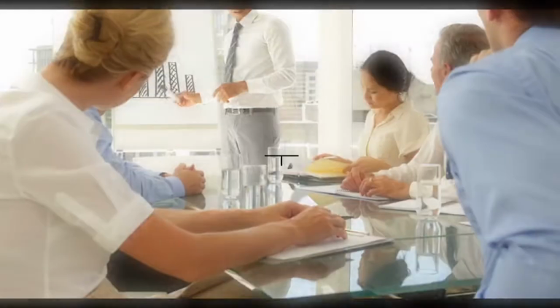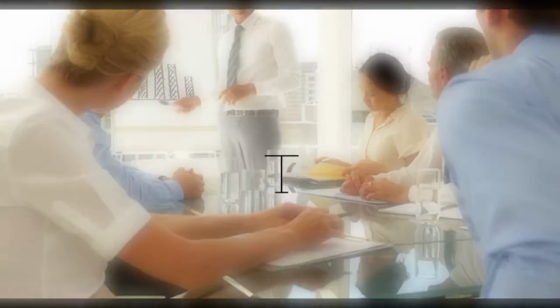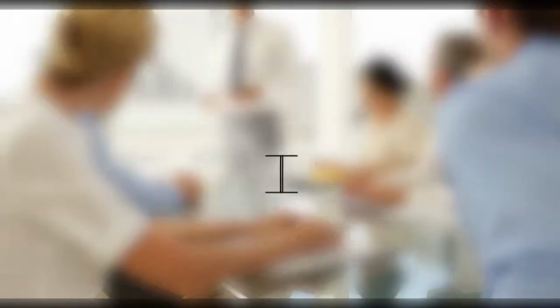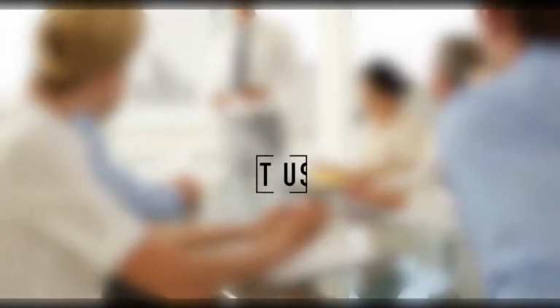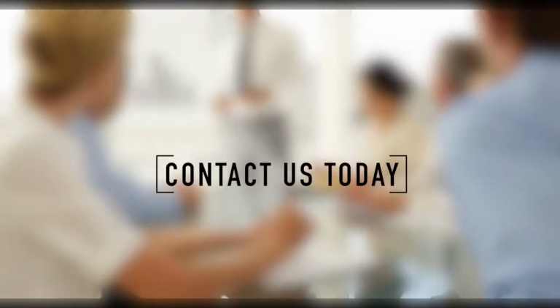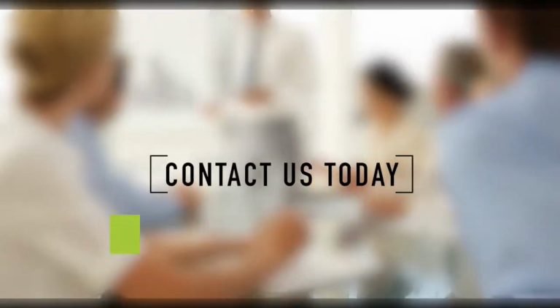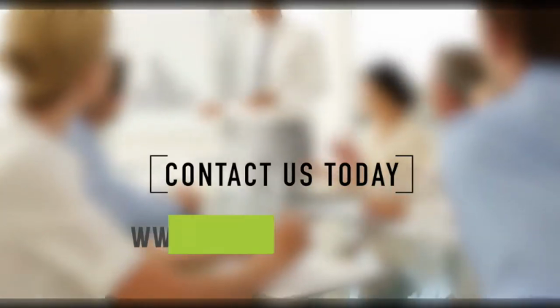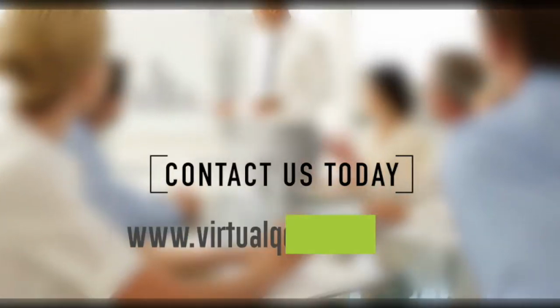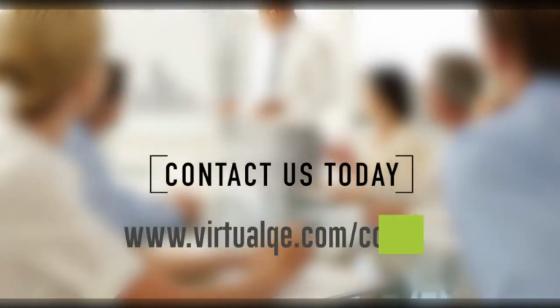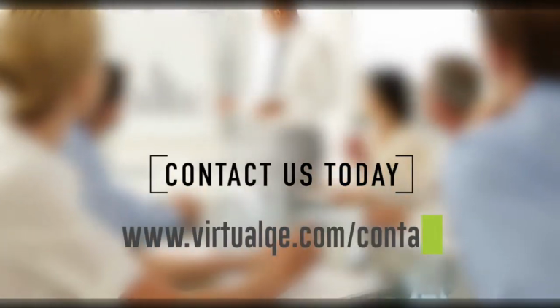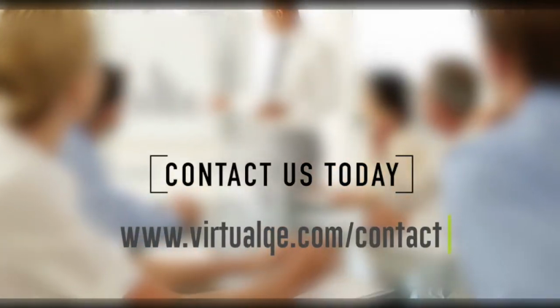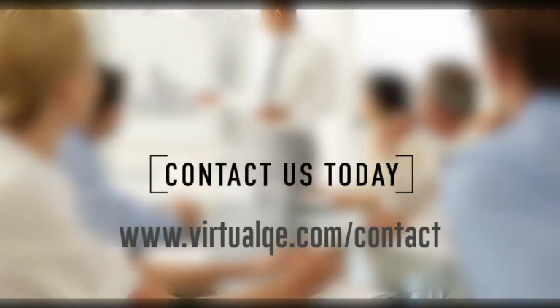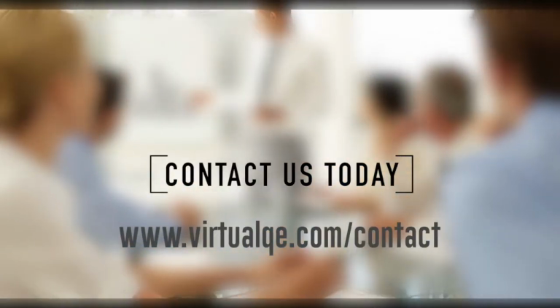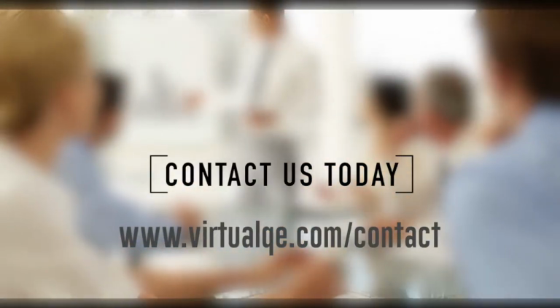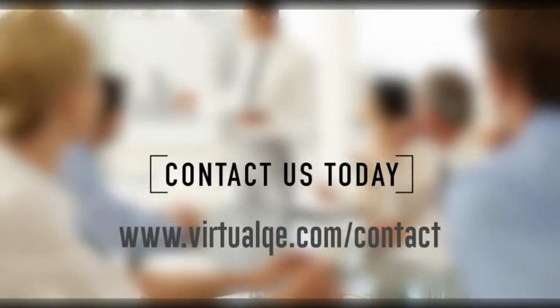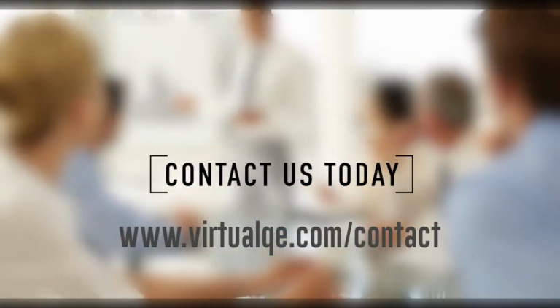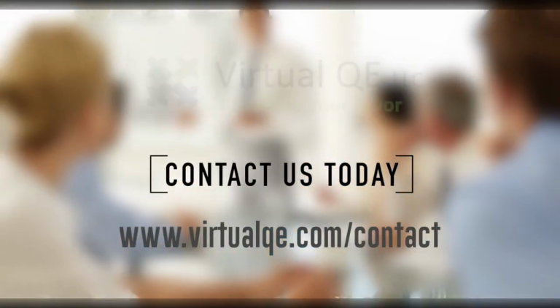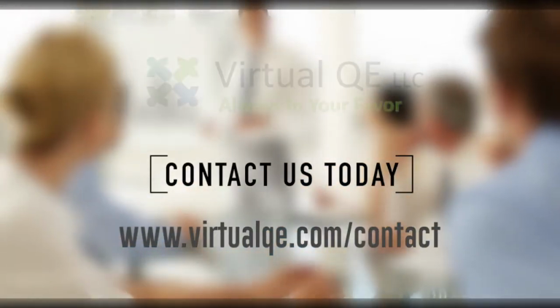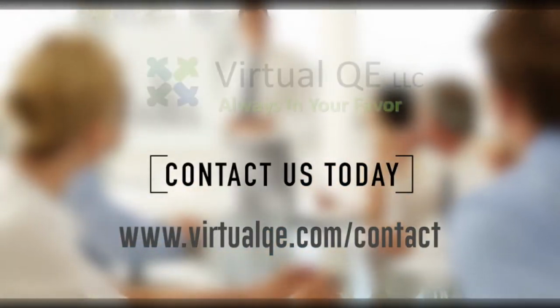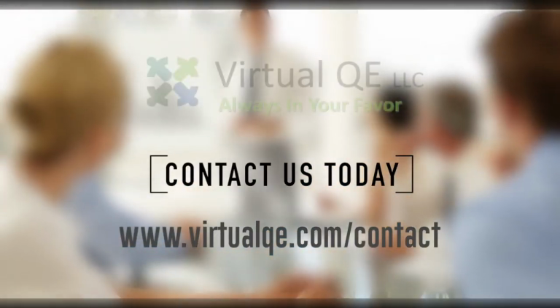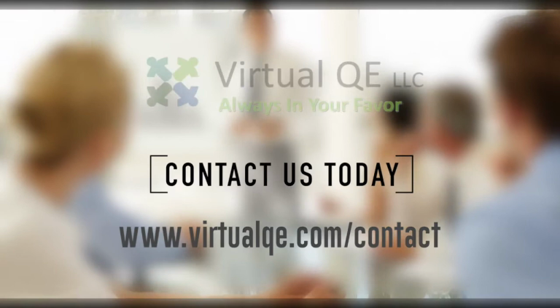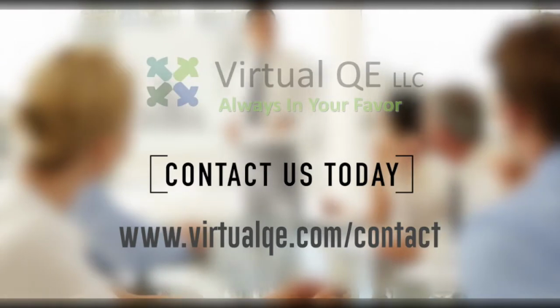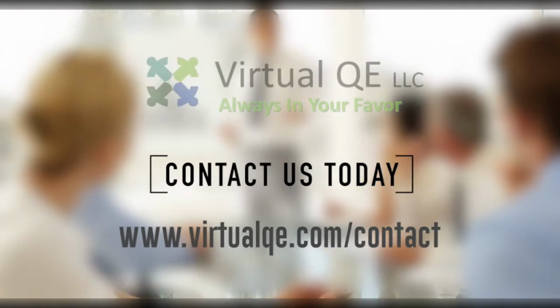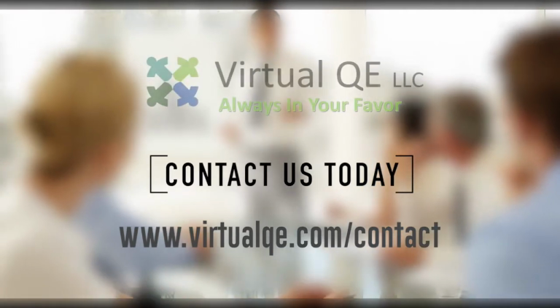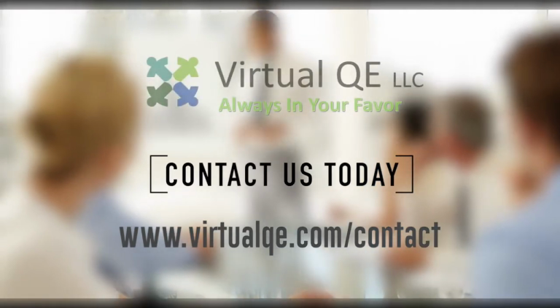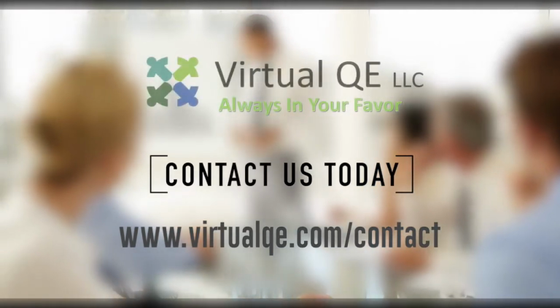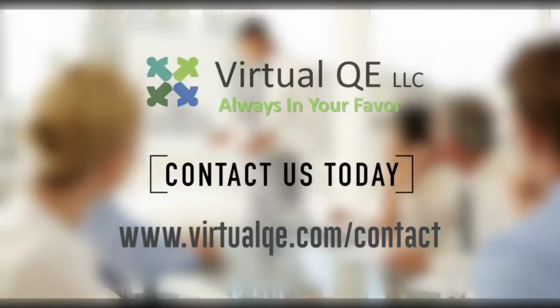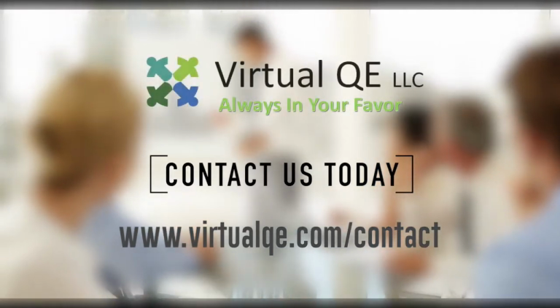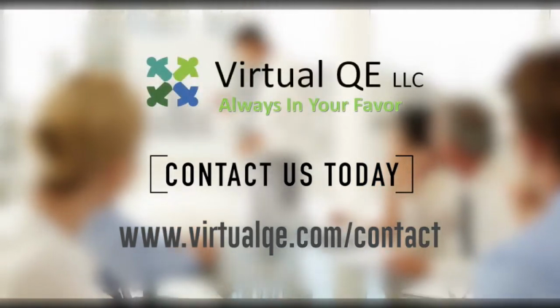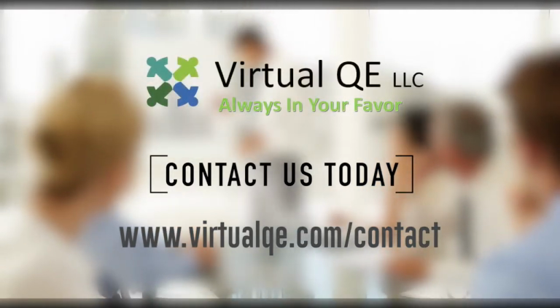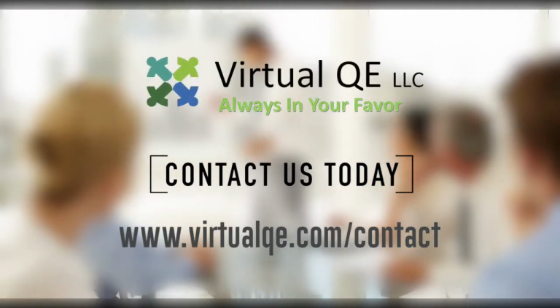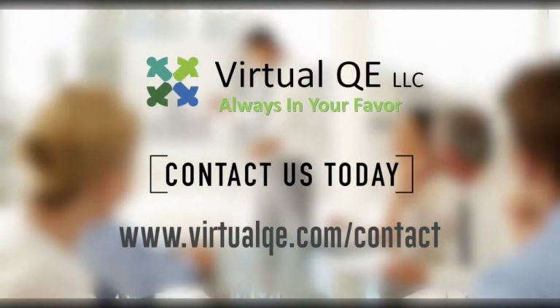Contact us today at www.virtualqe.com/contact.